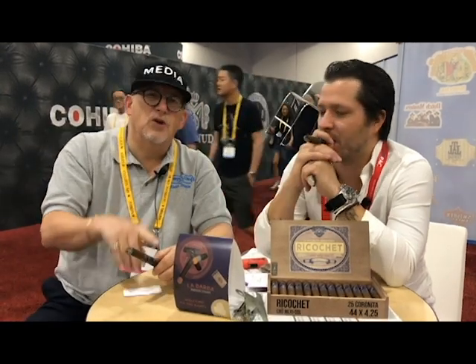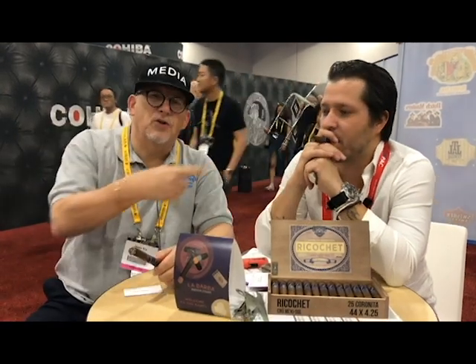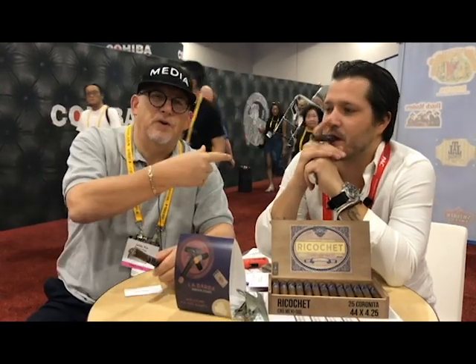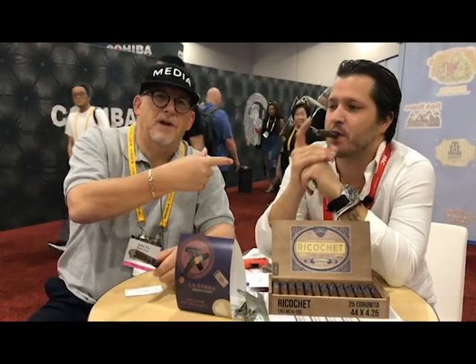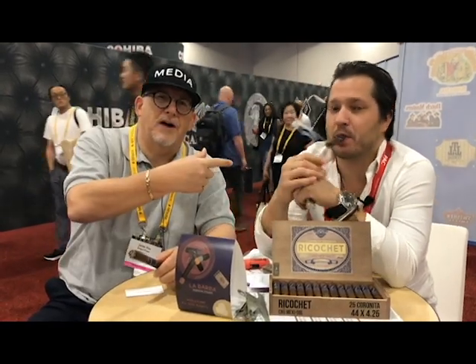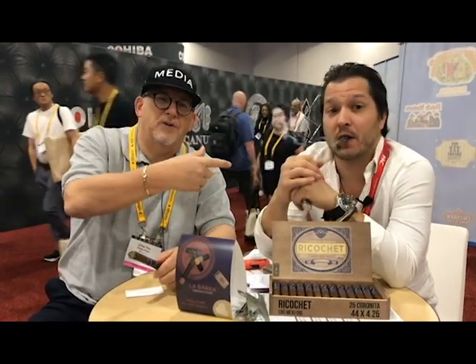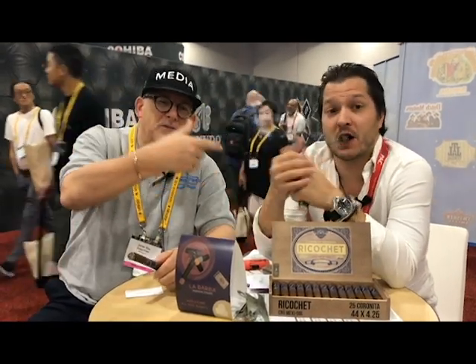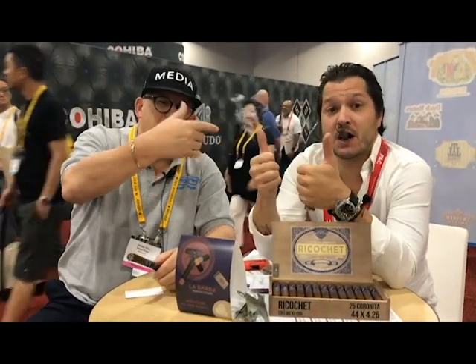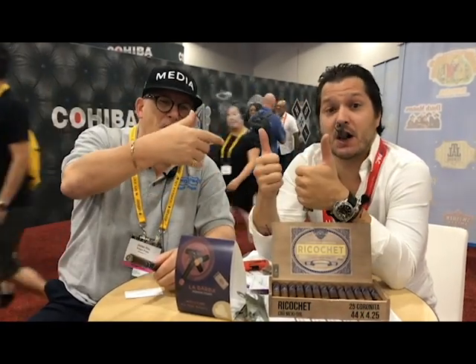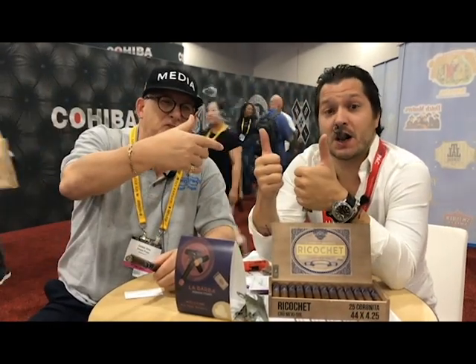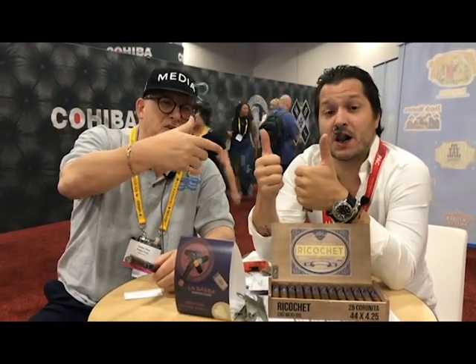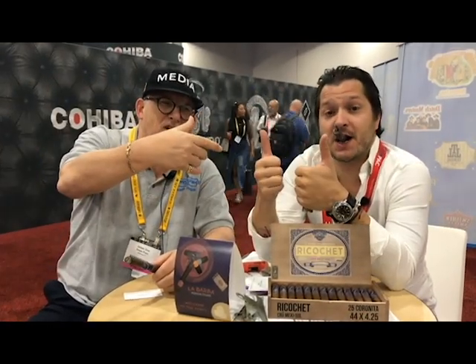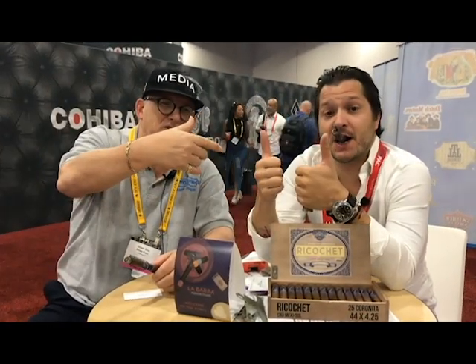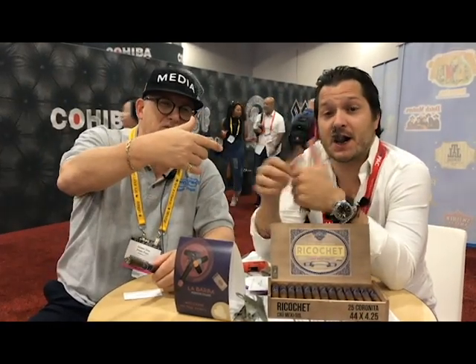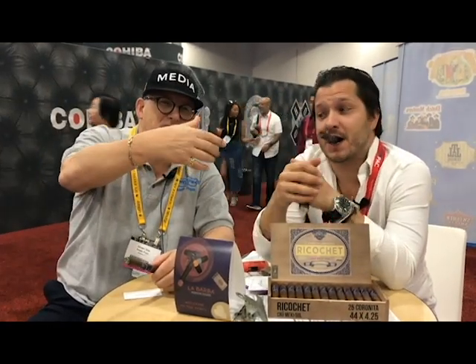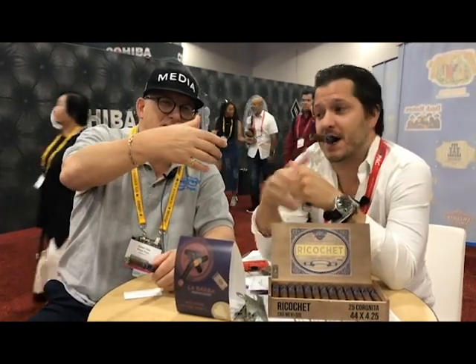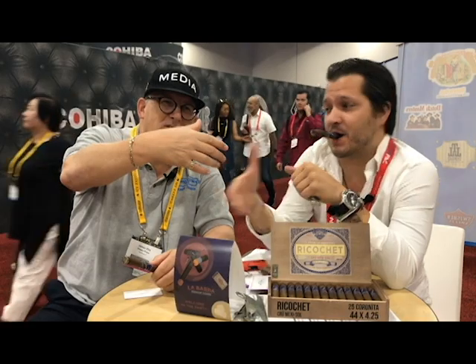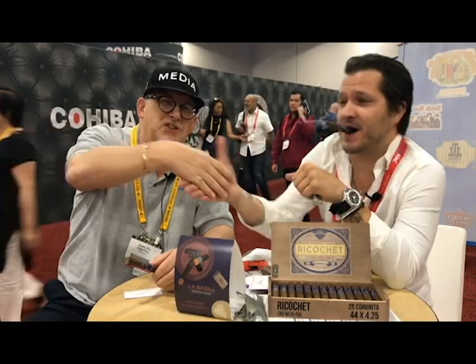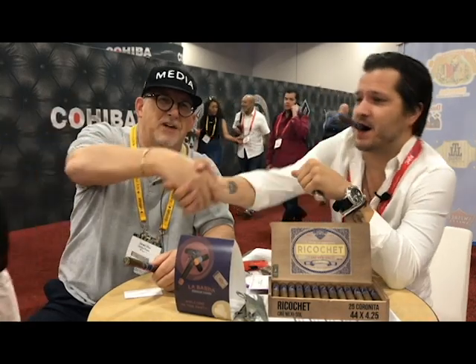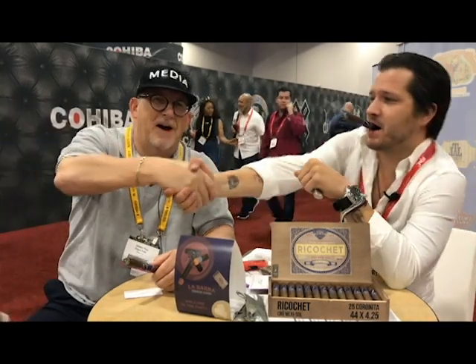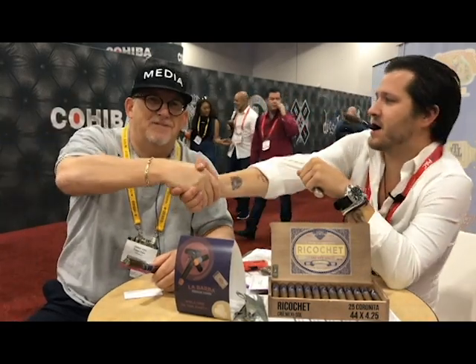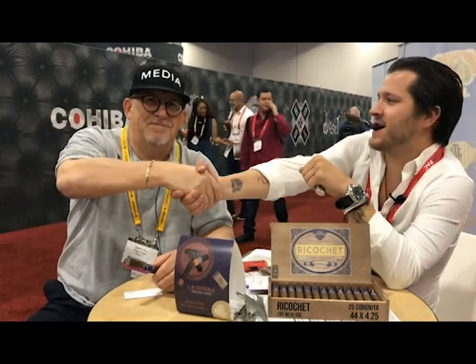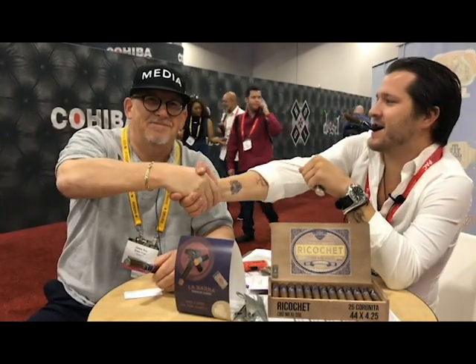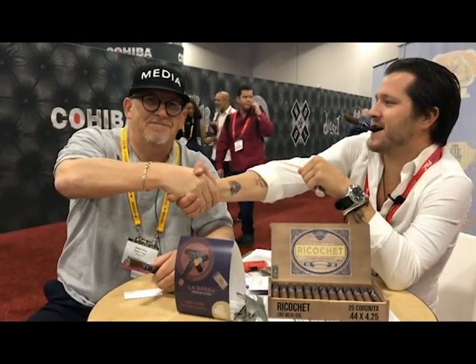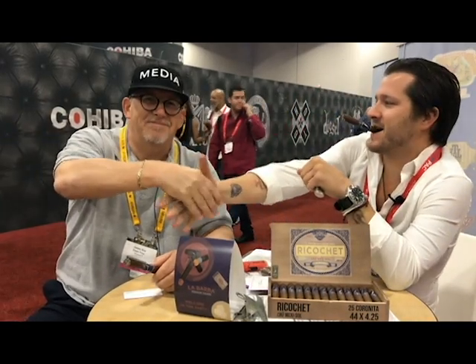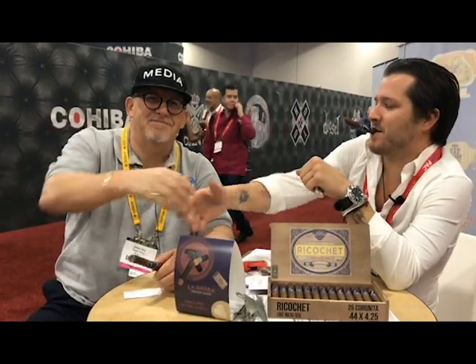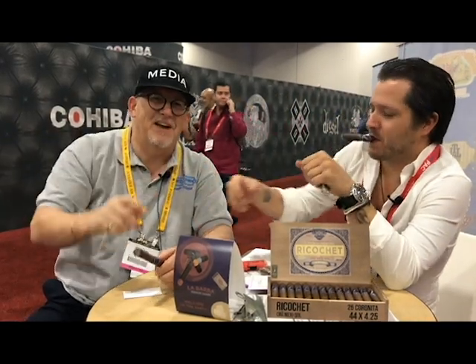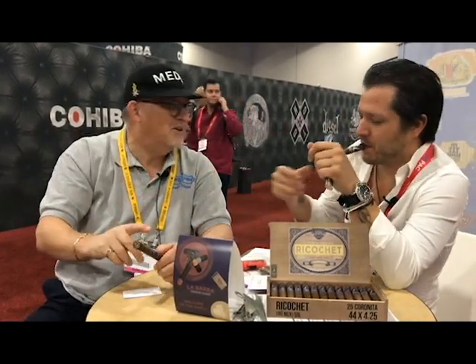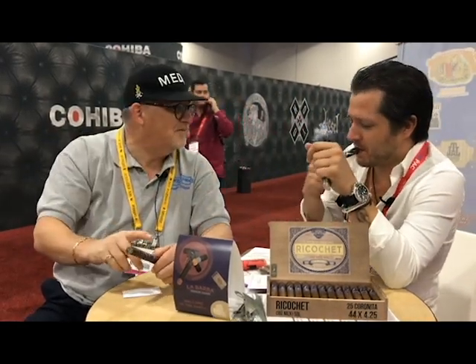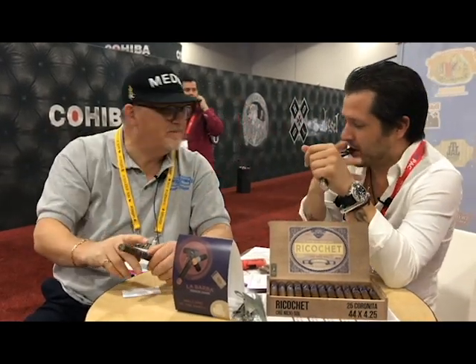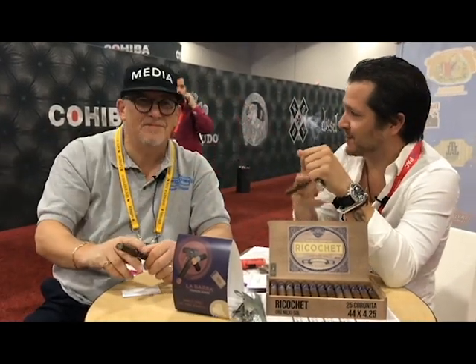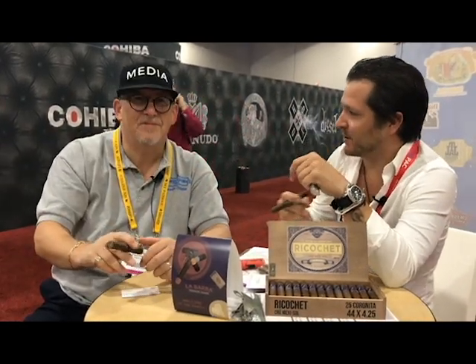Tony Bellato, La Barba Cigars — check them out. Thank you. Thanks, brother.